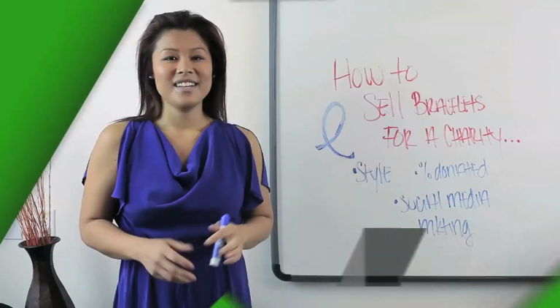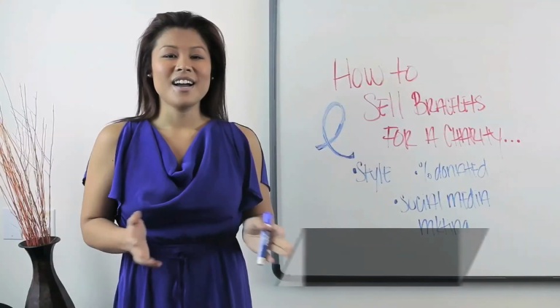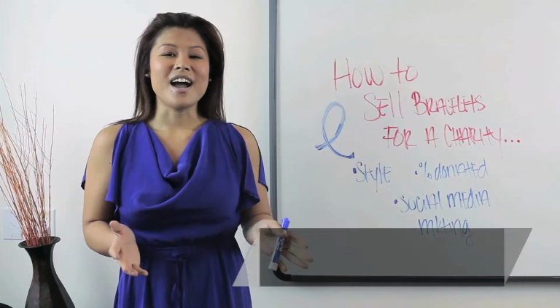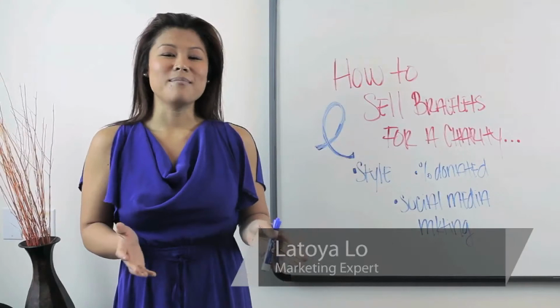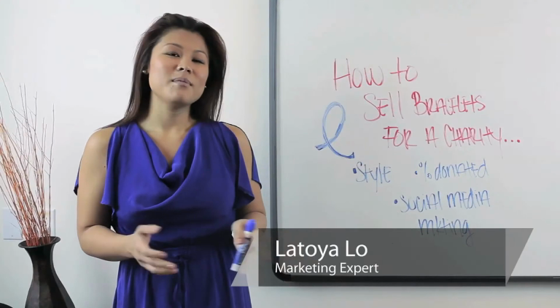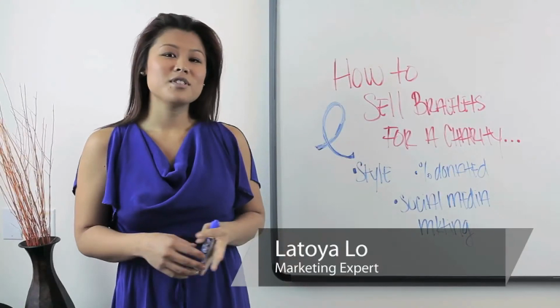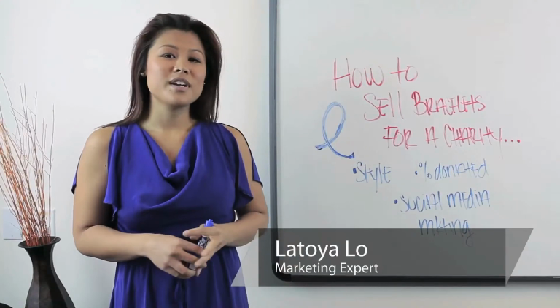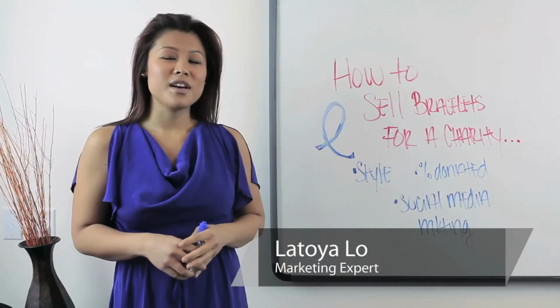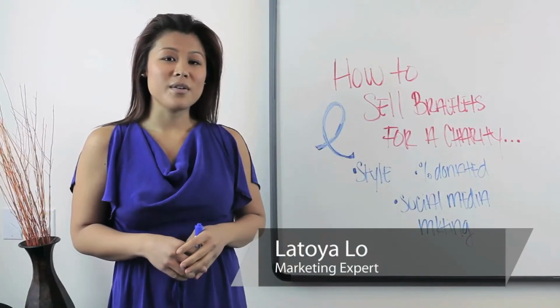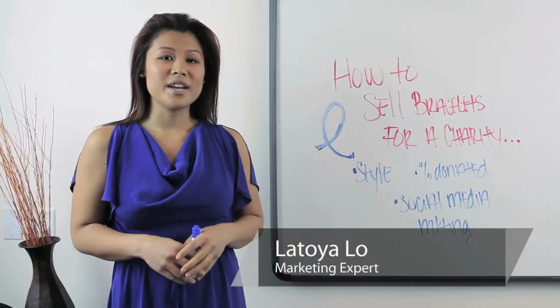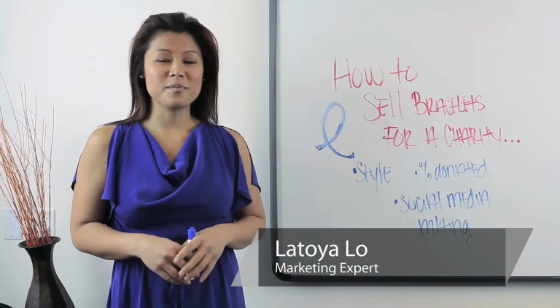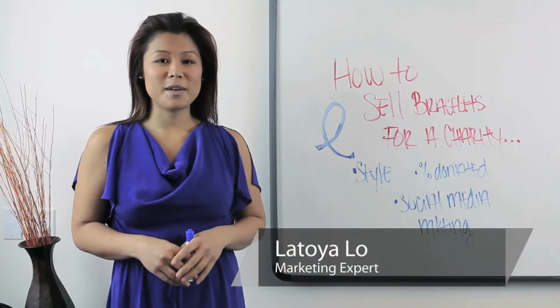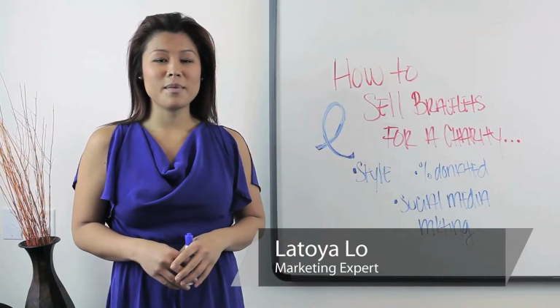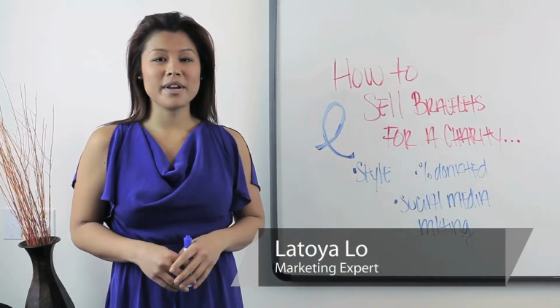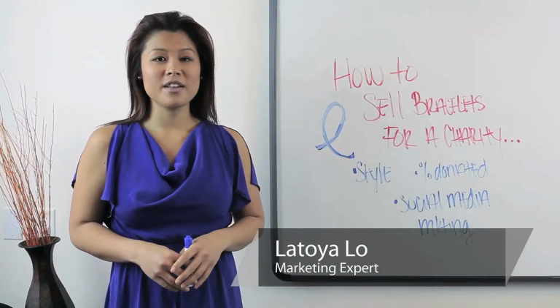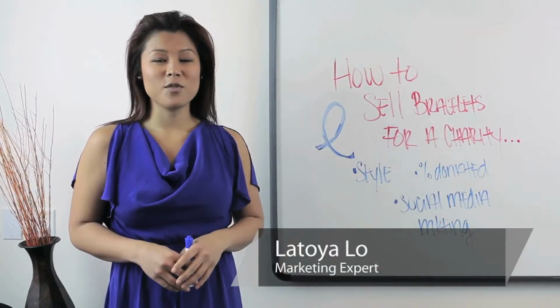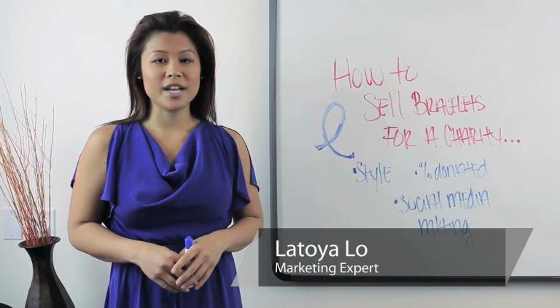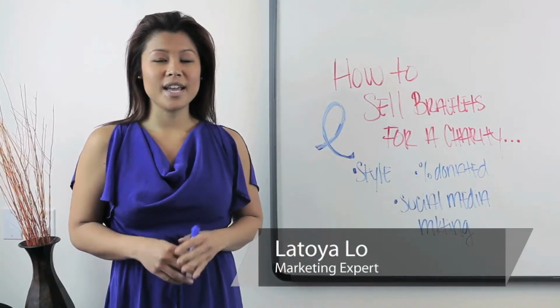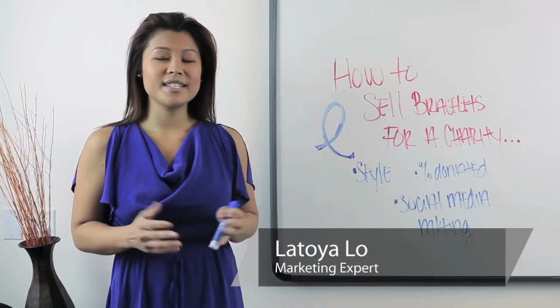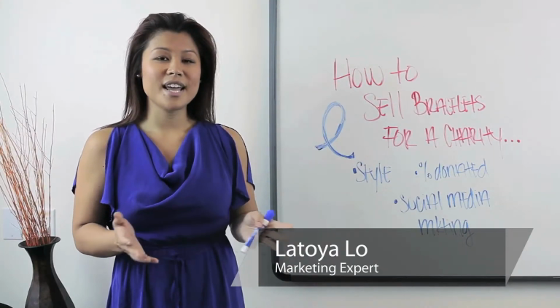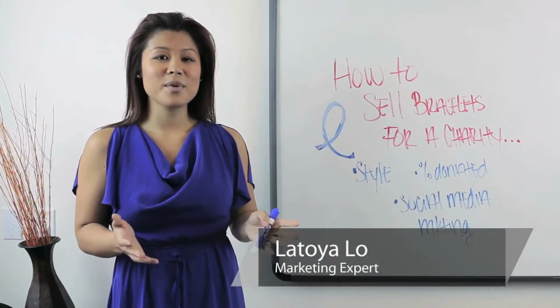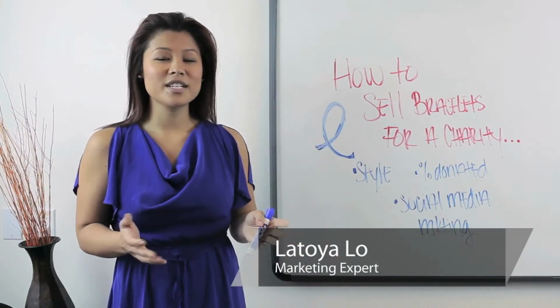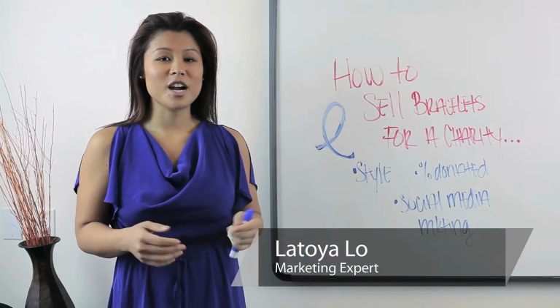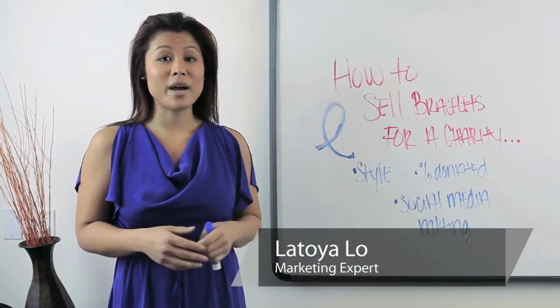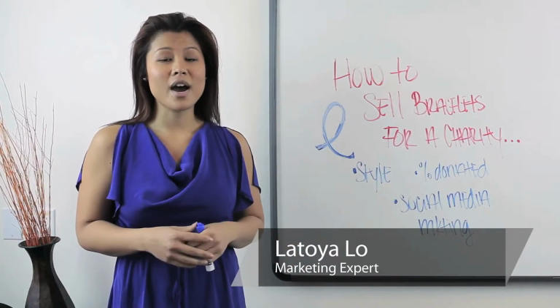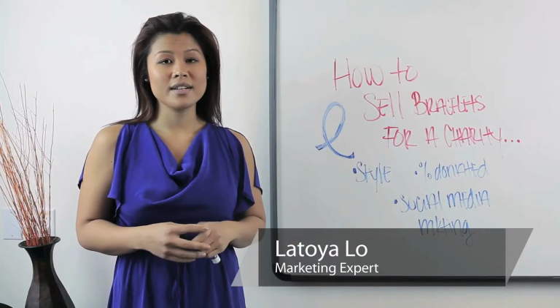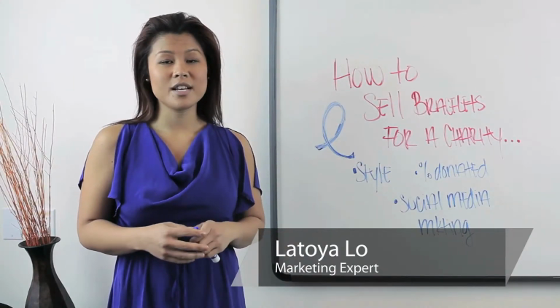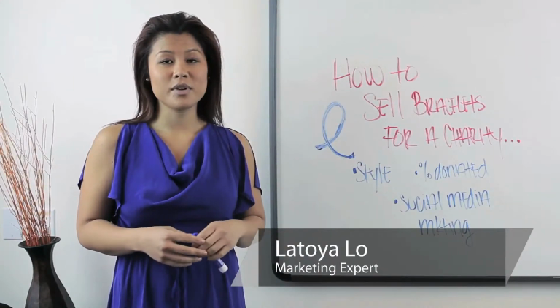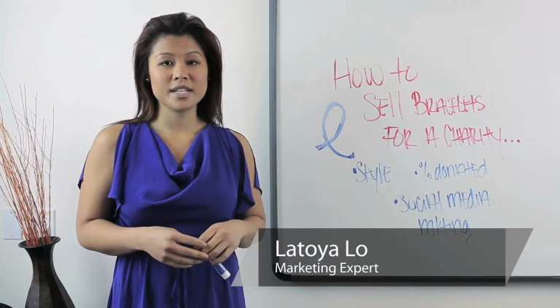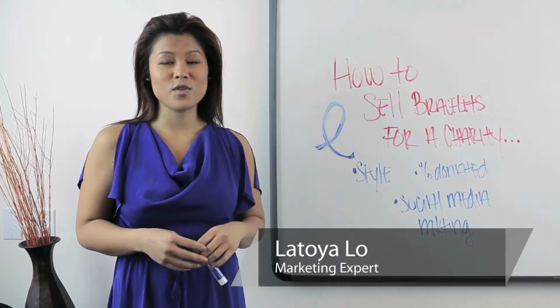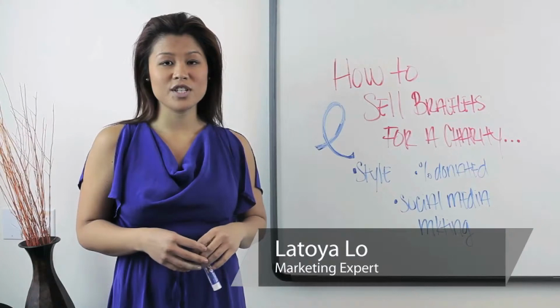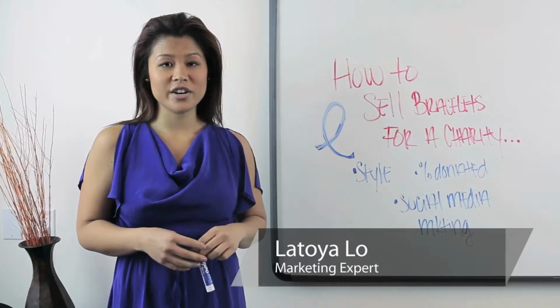Hi, my name is Latoya Lowe and I'm from Lake Barboa, California. Today we're going to talk about how to sell bracelets for a charity.